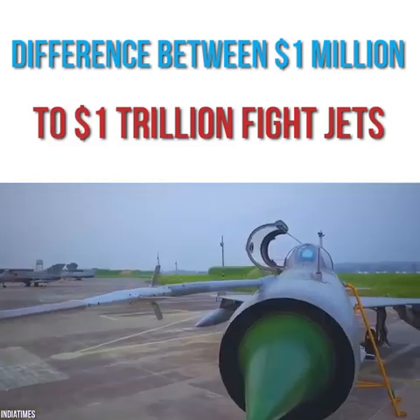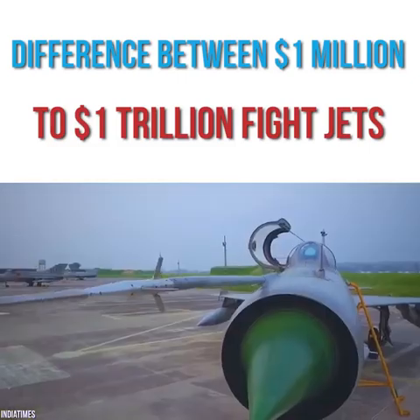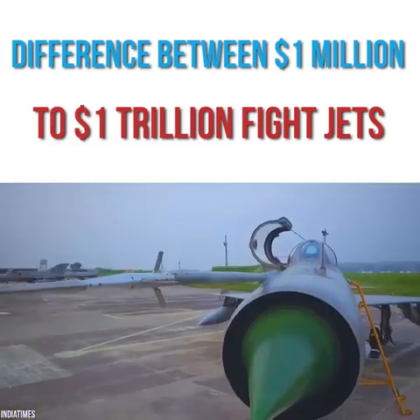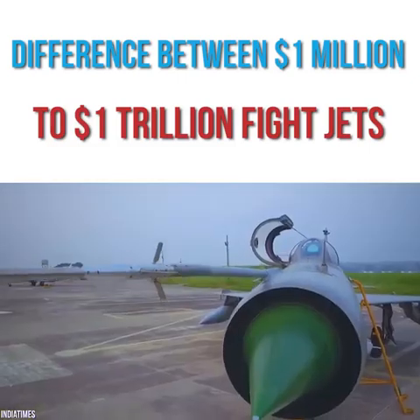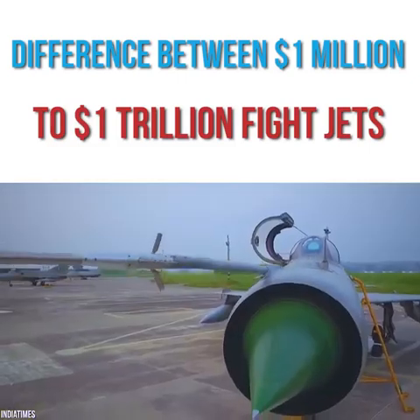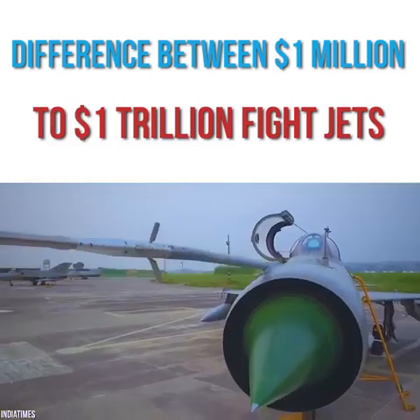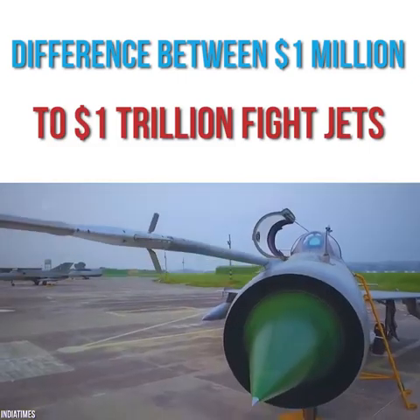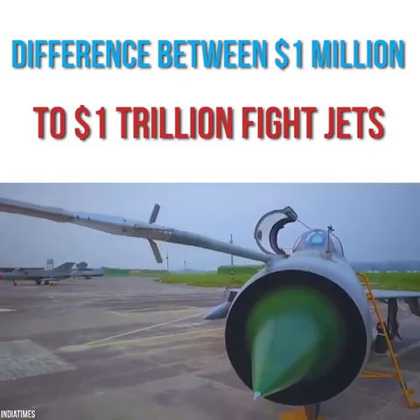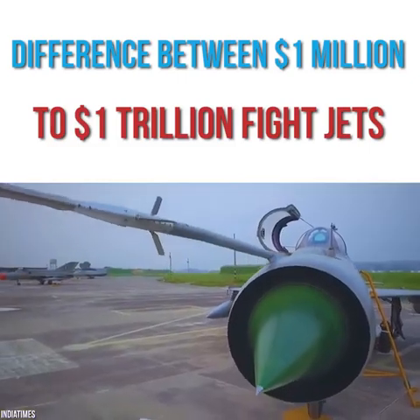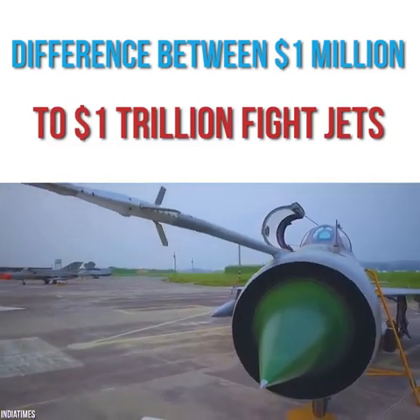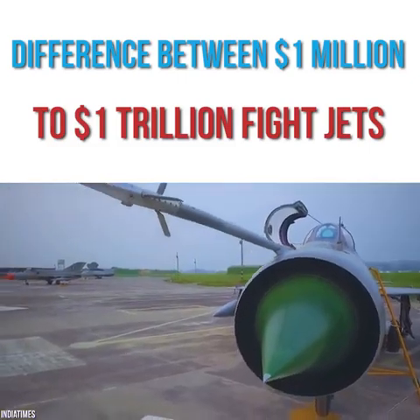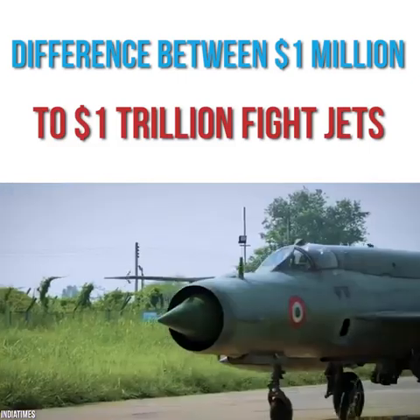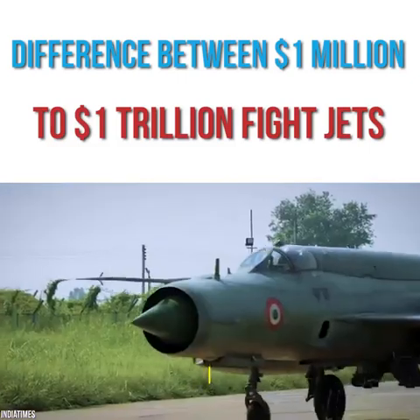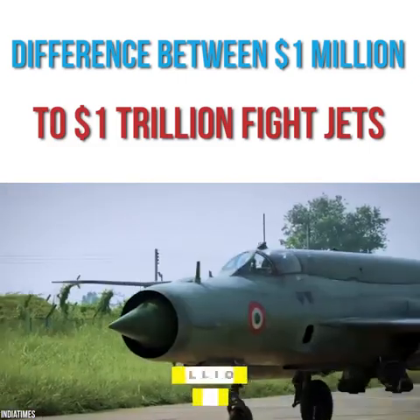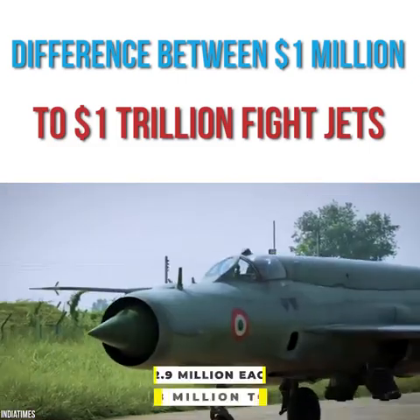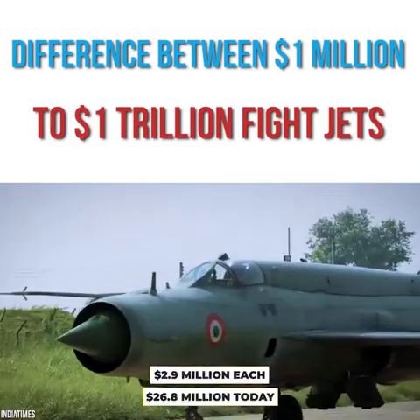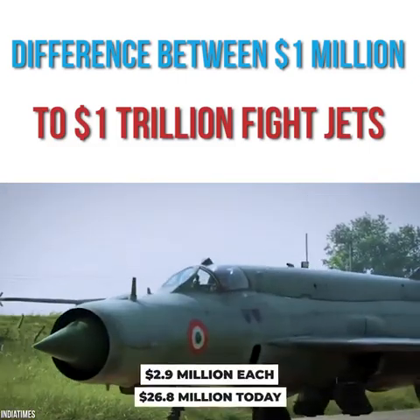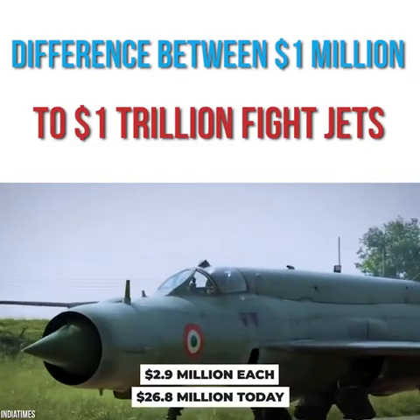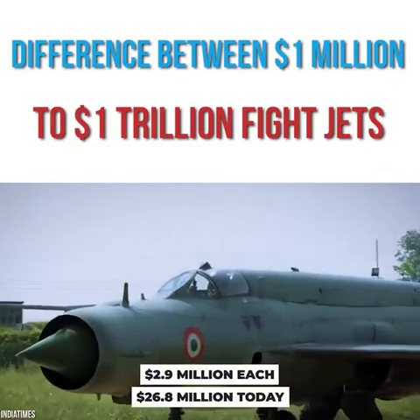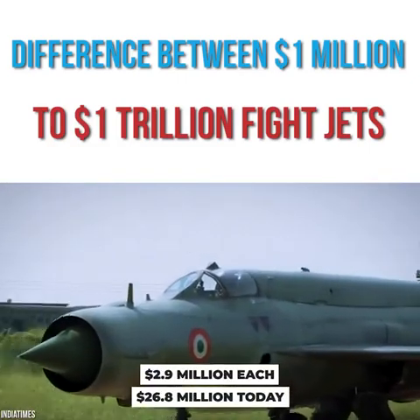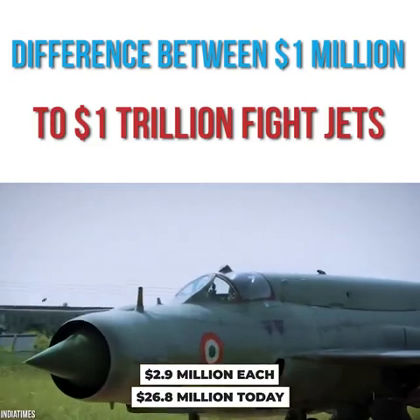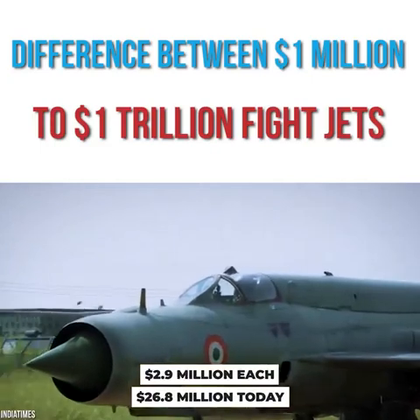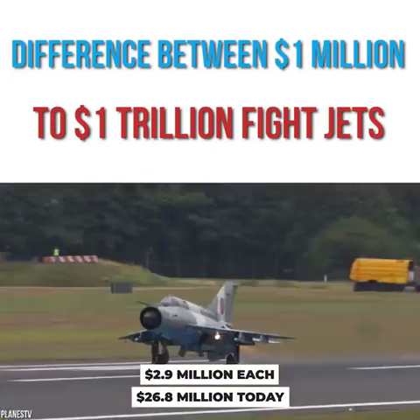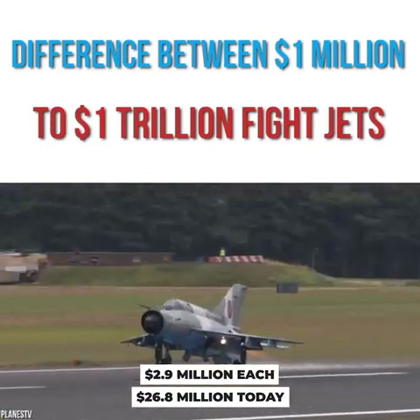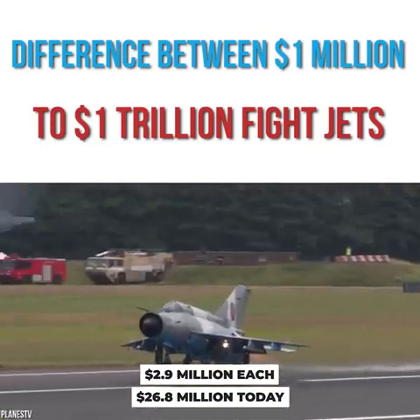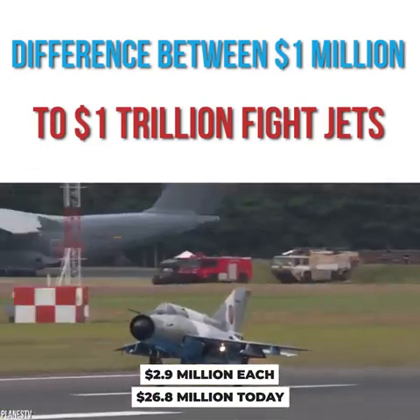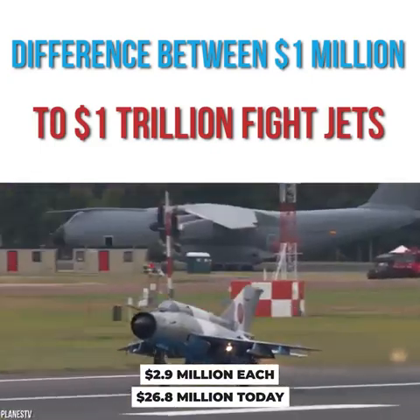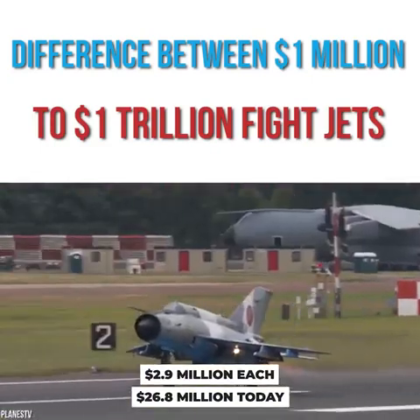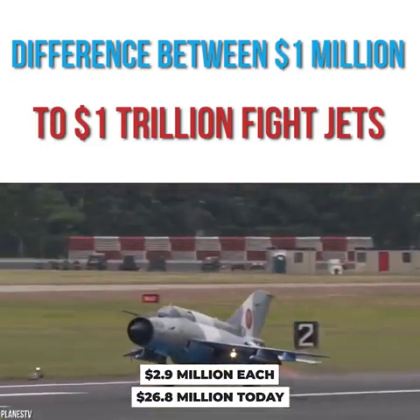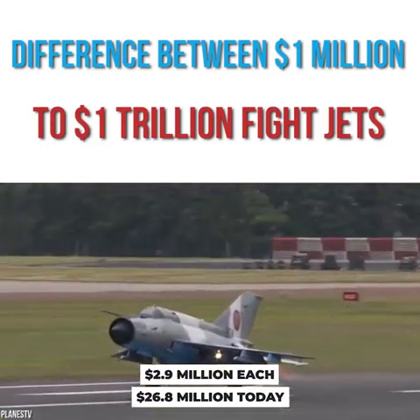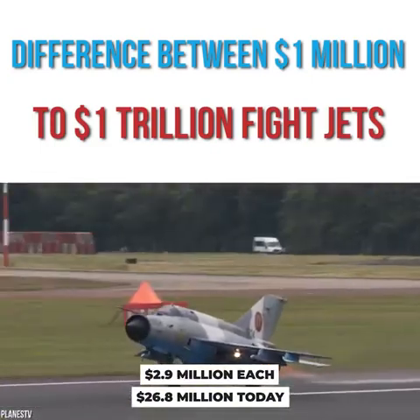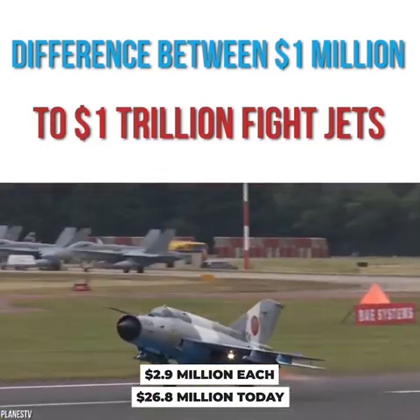When they were first introduced back in 1959, they cost around $2.9 million each — around $26.8 million in today's money.